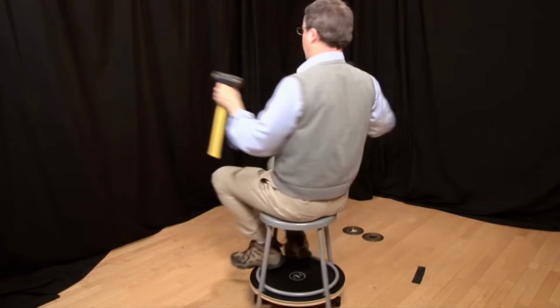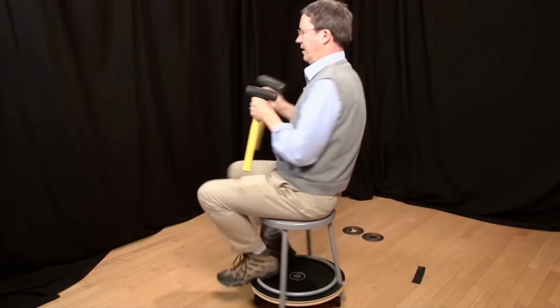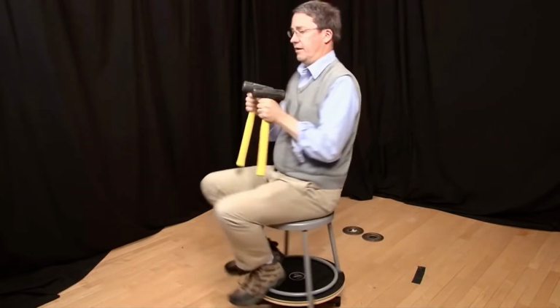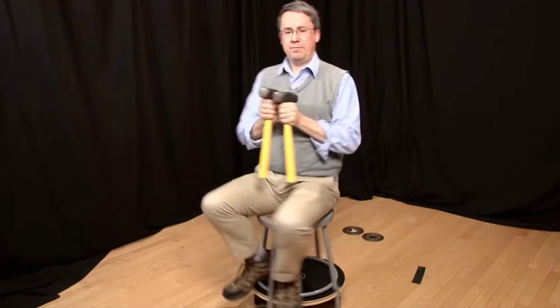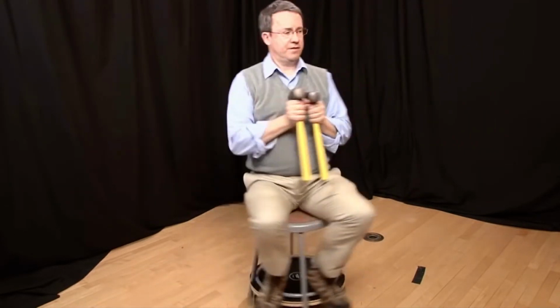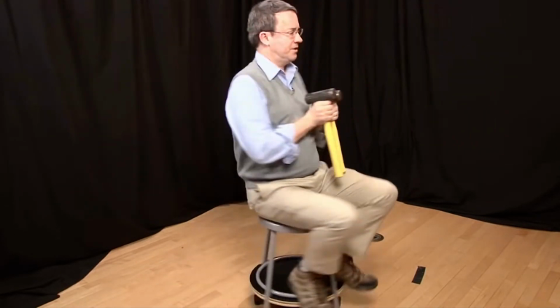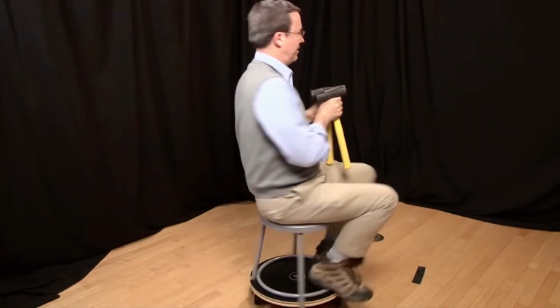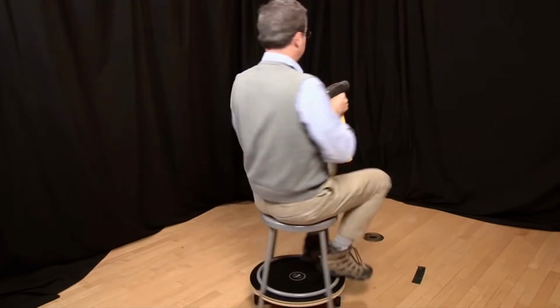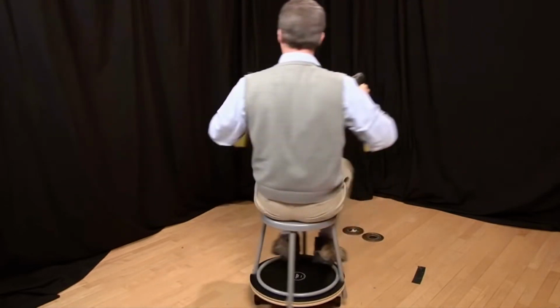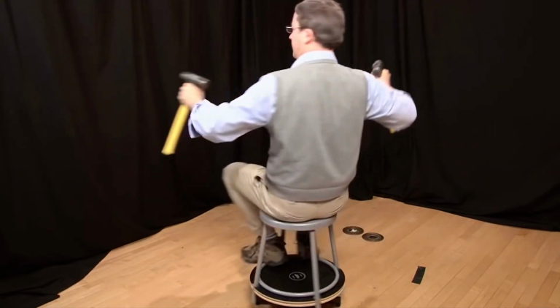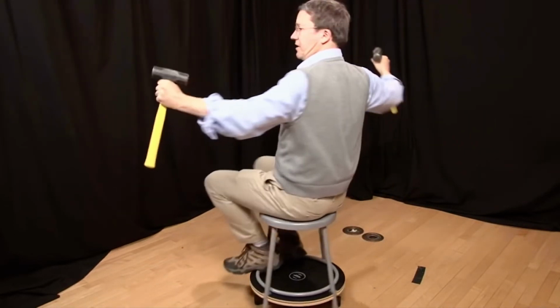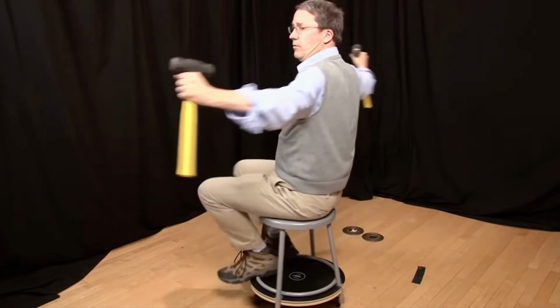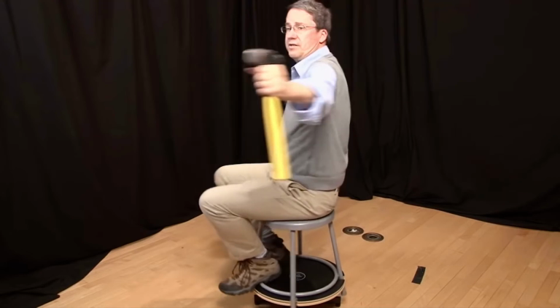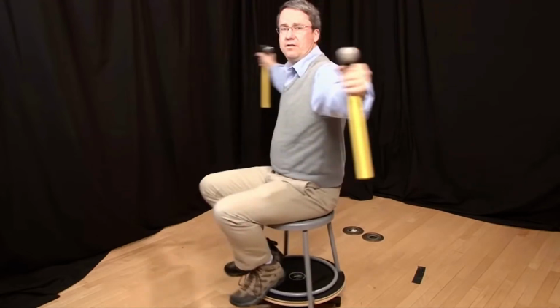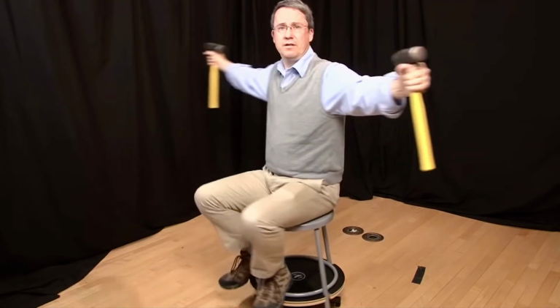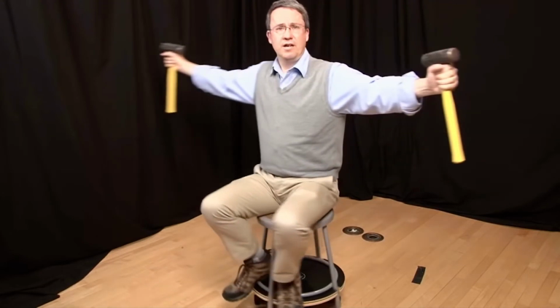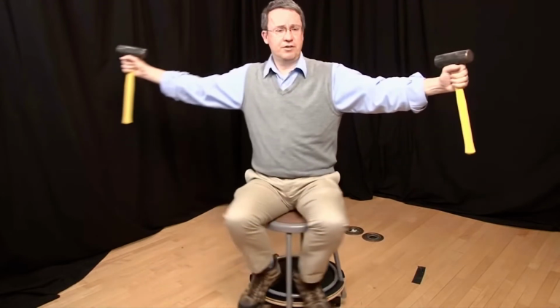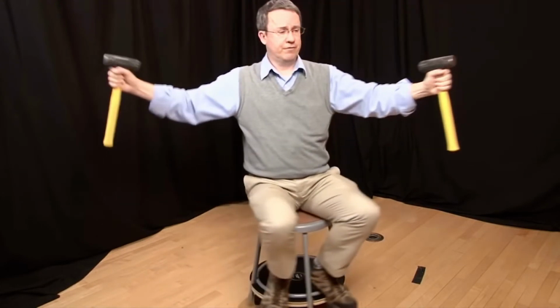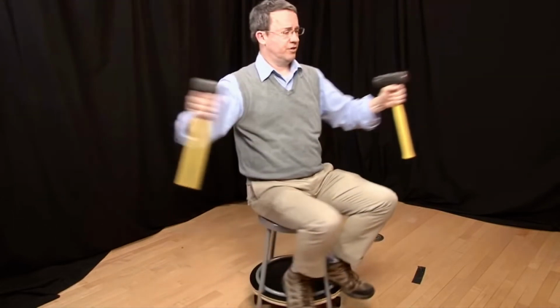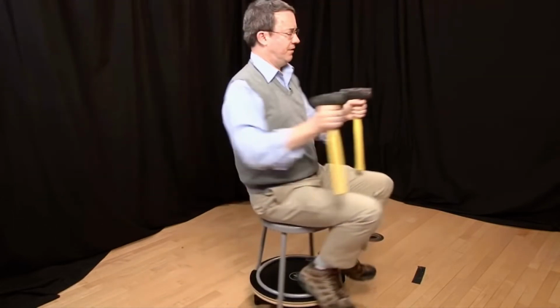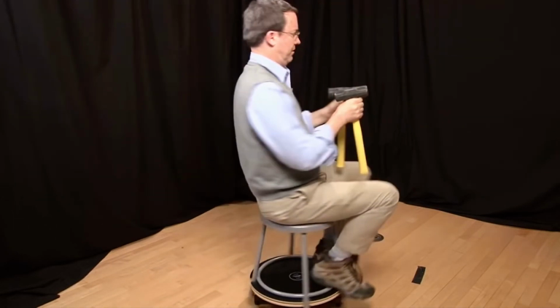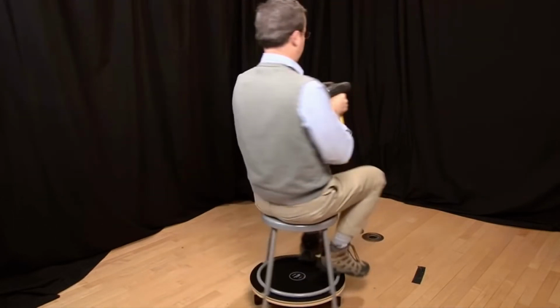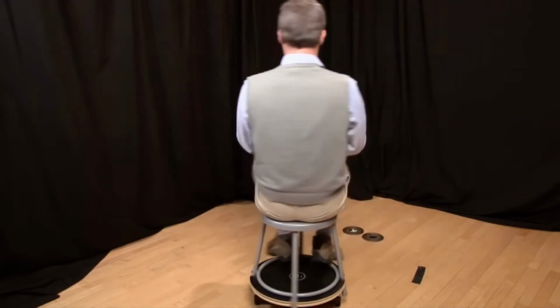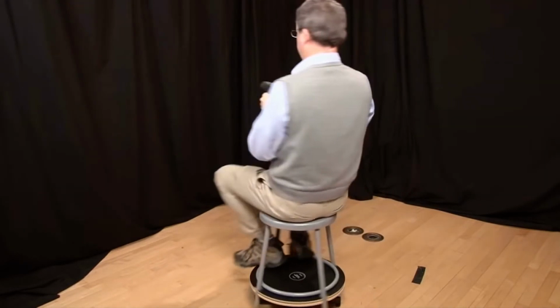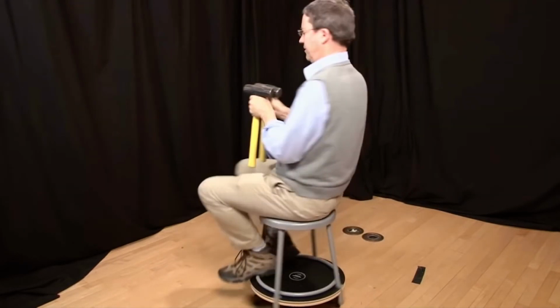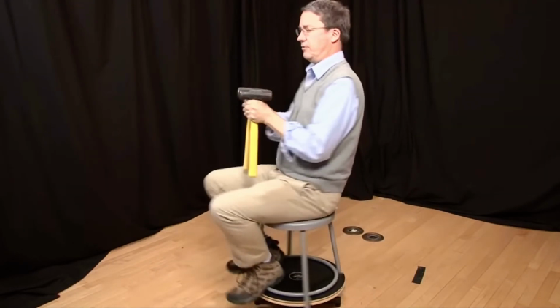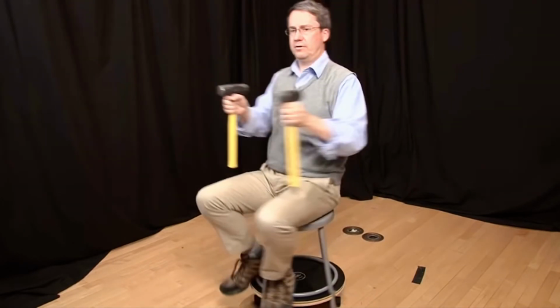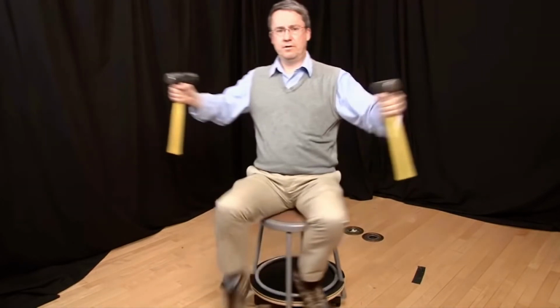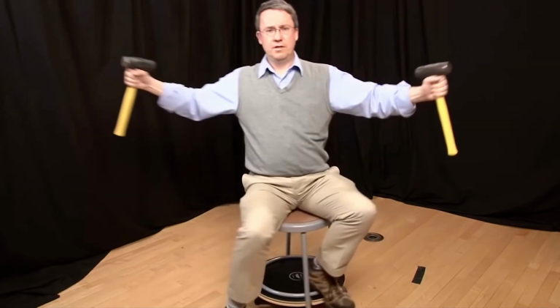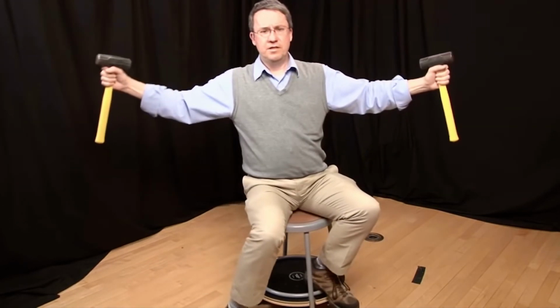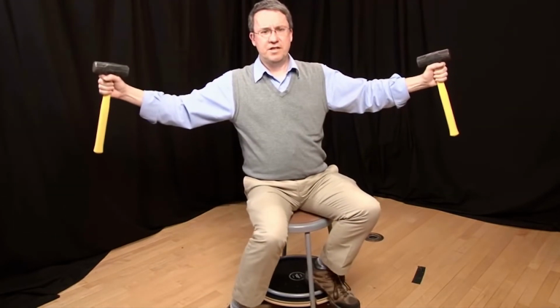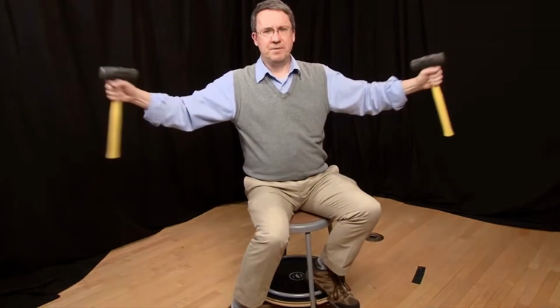I can repeat this as many times as I want until the friction of the turntable stops me.